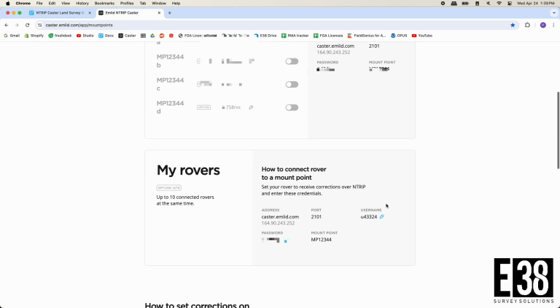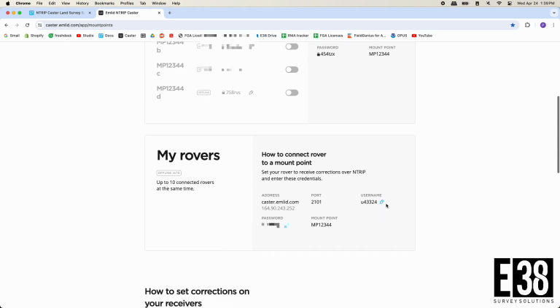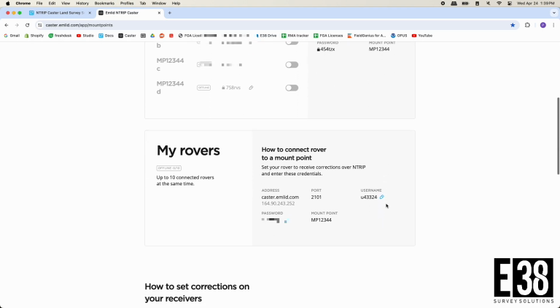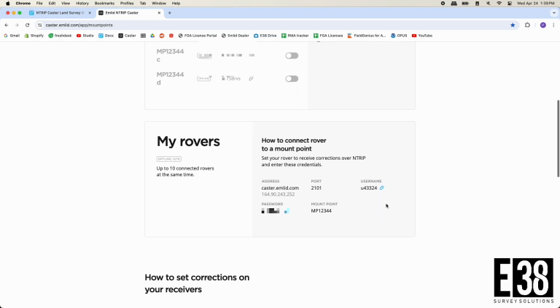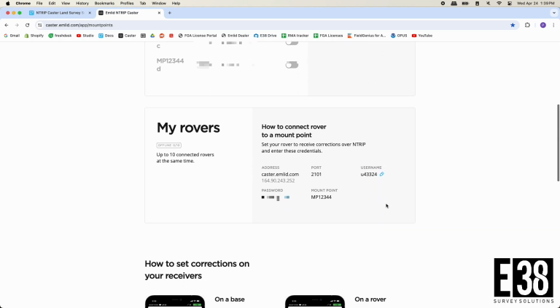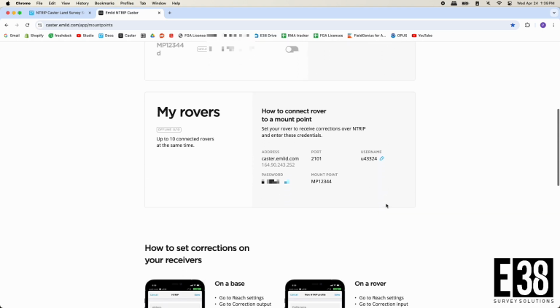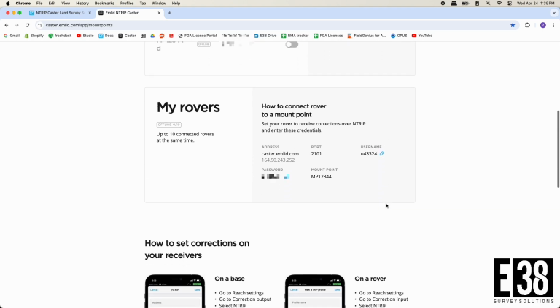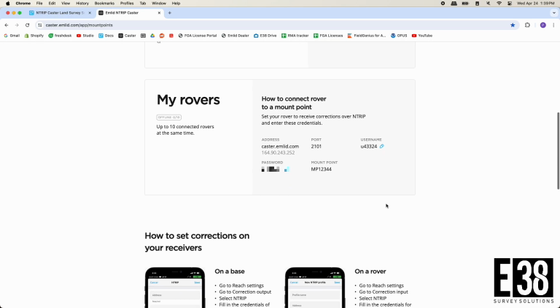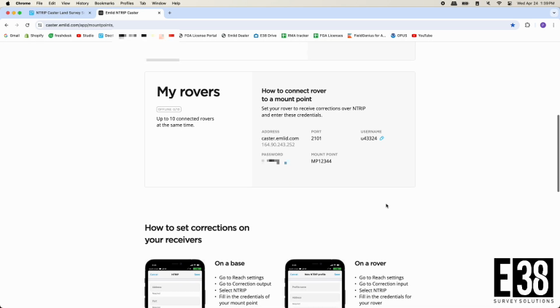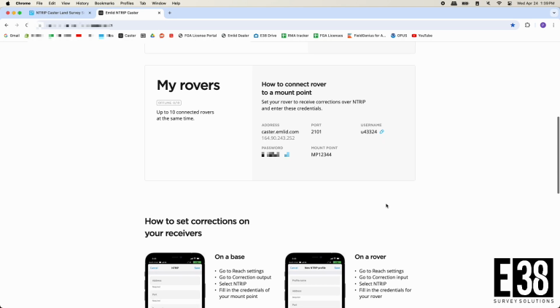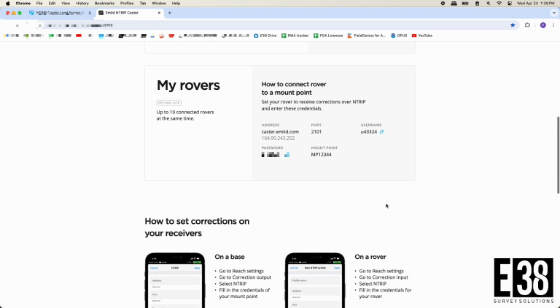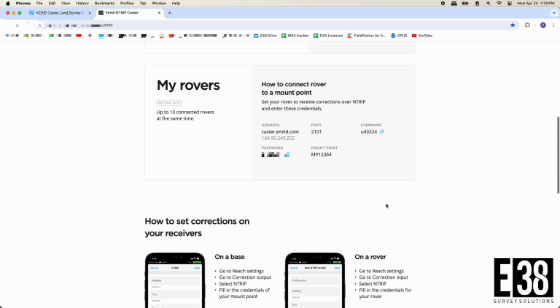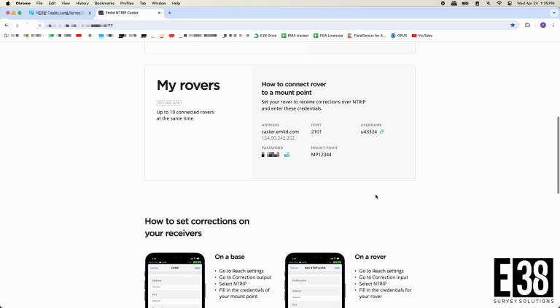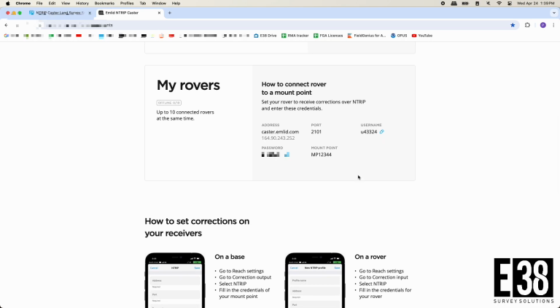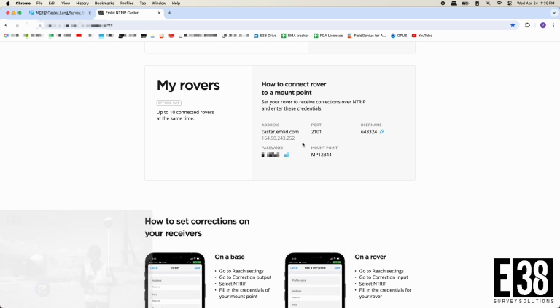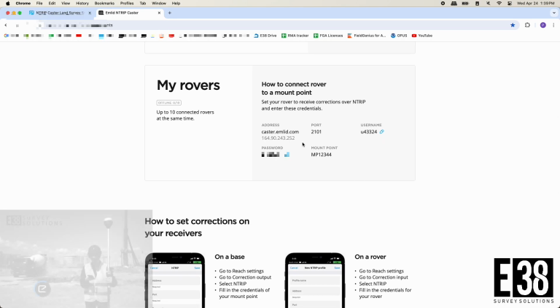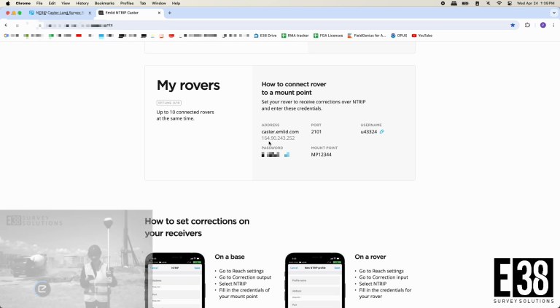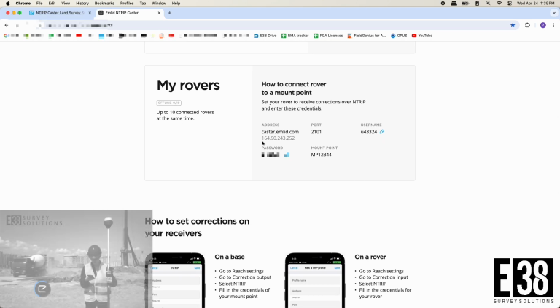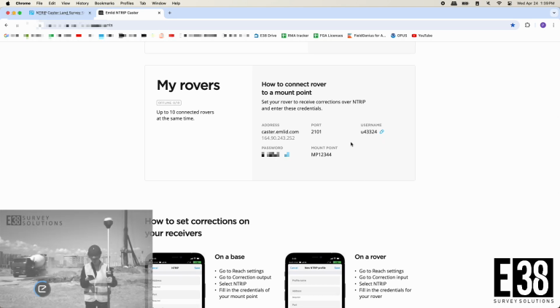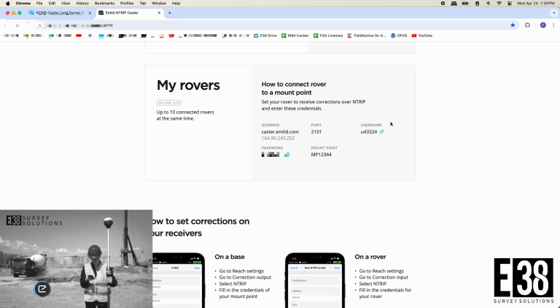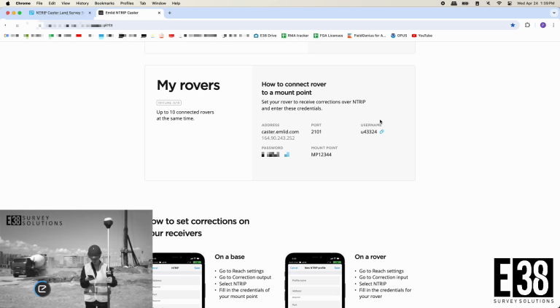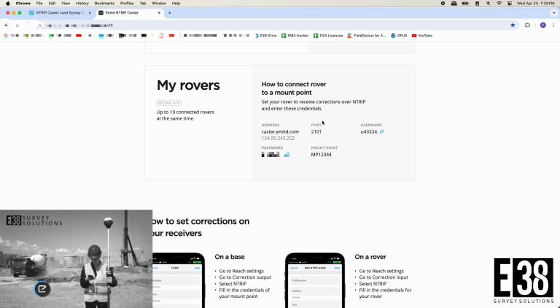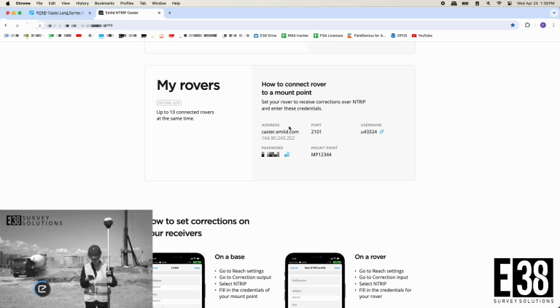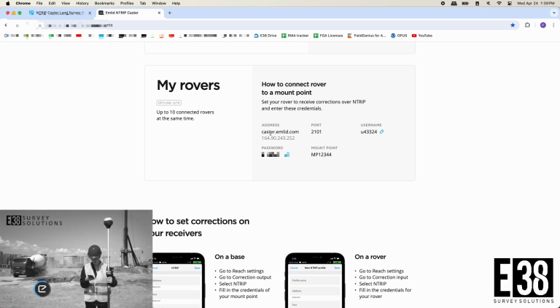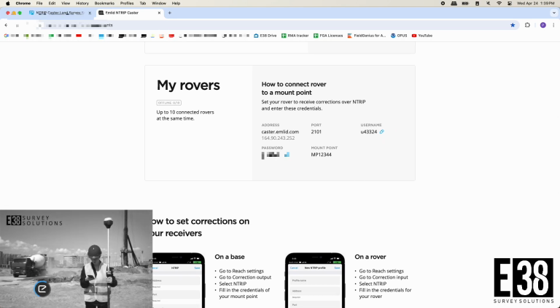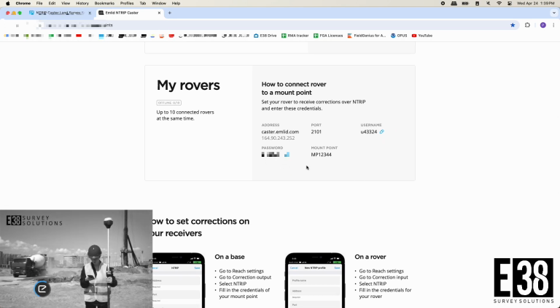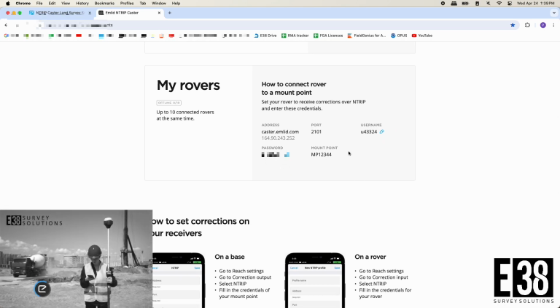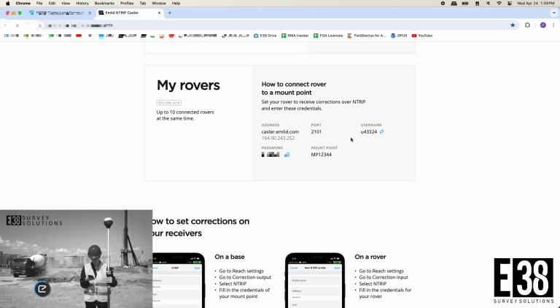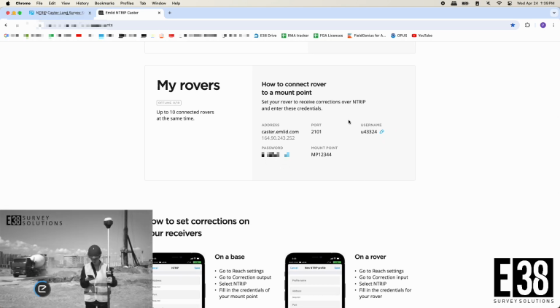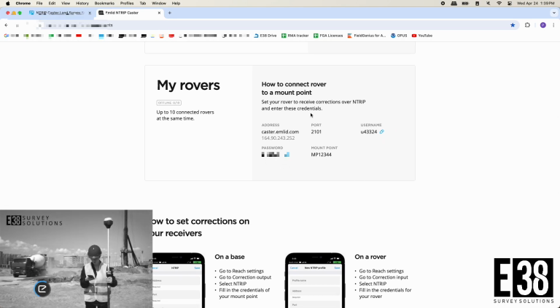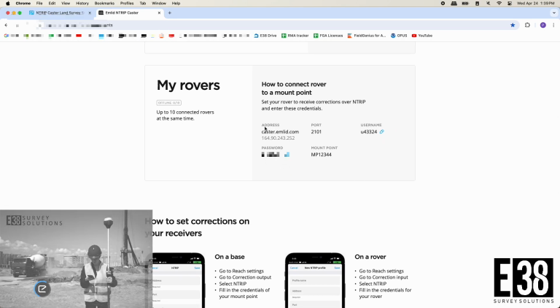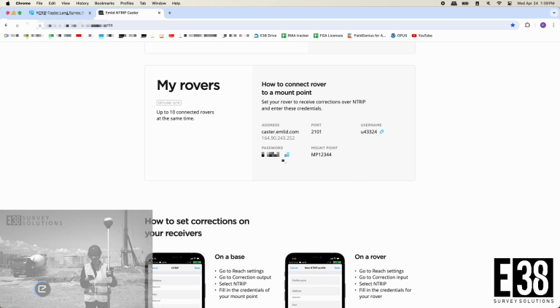If your receivers aren't on the latest firmware, see our video on flashing the latest firmware linked in the description before continuing.